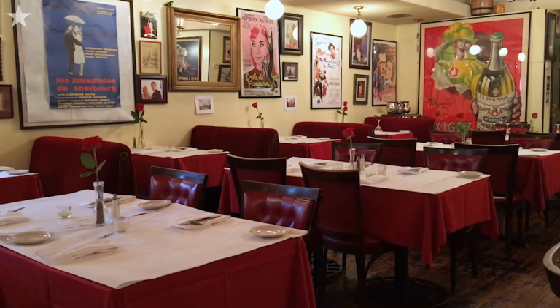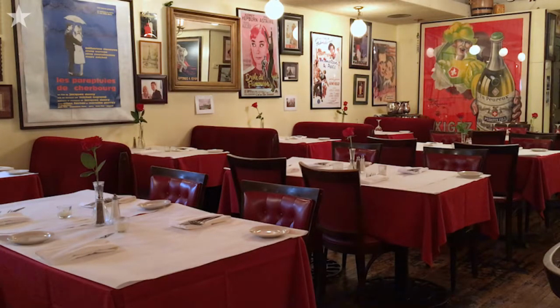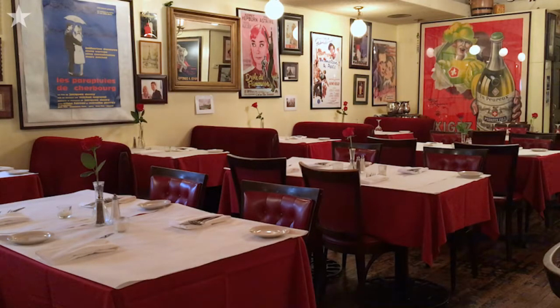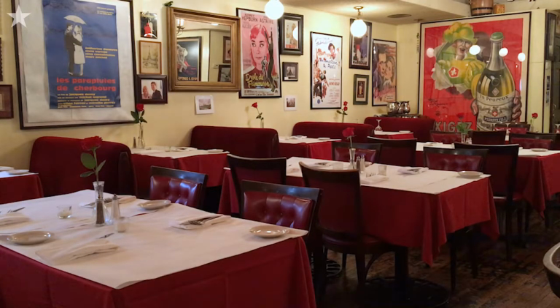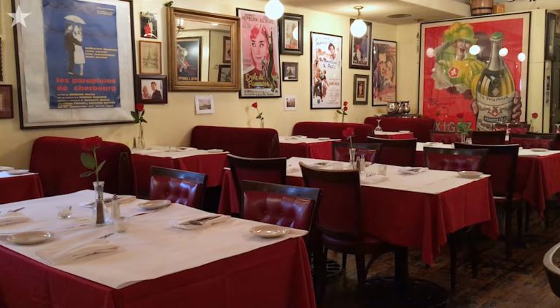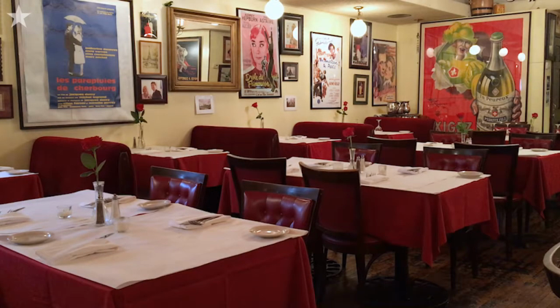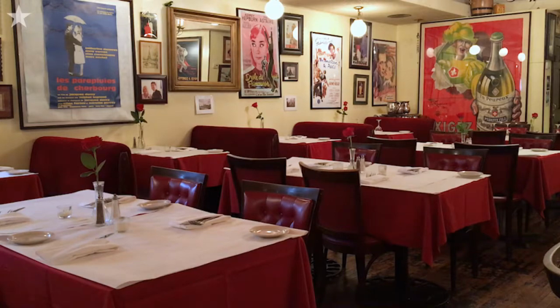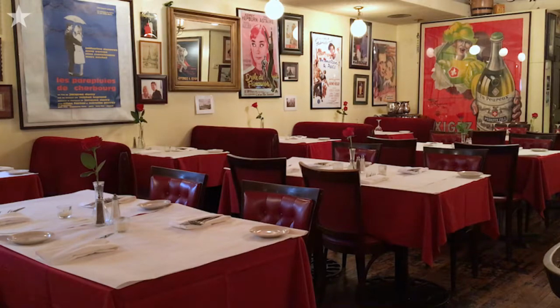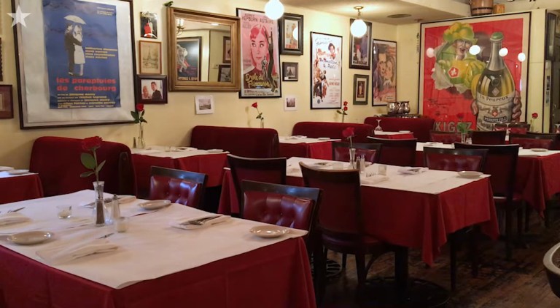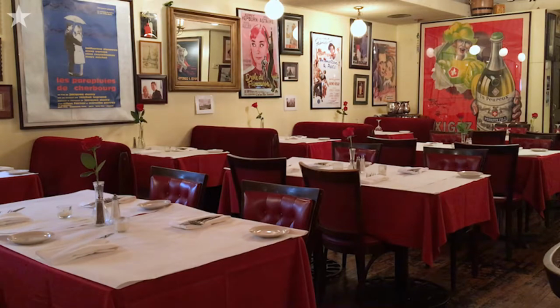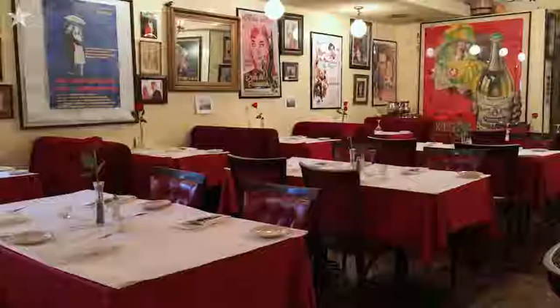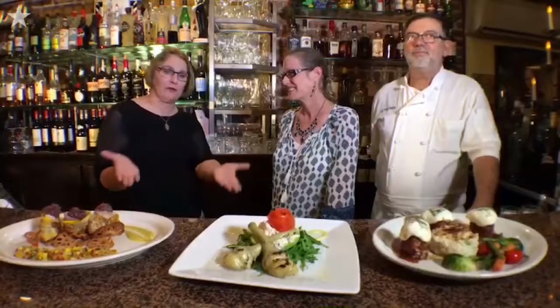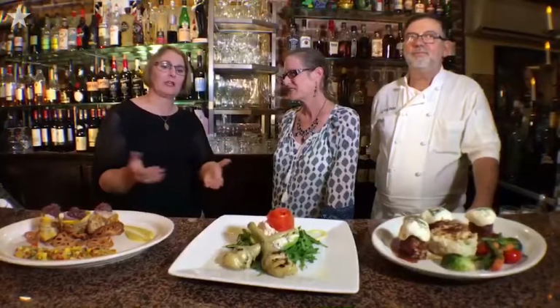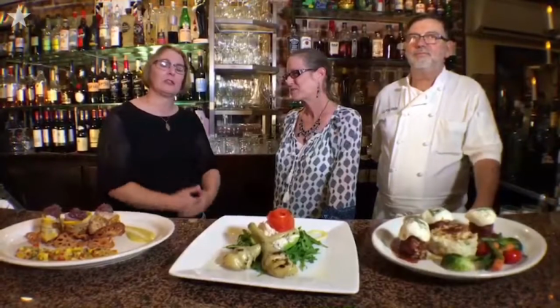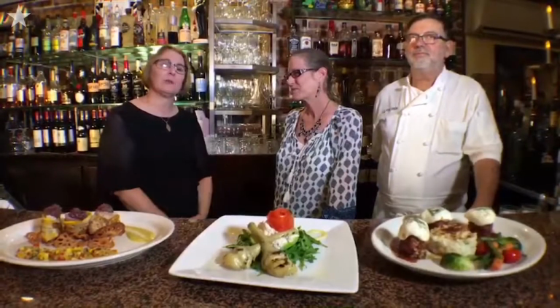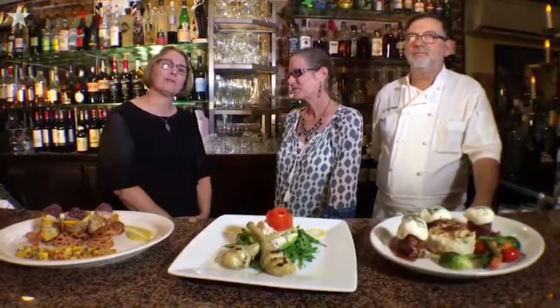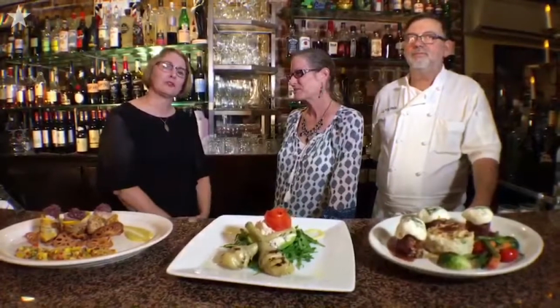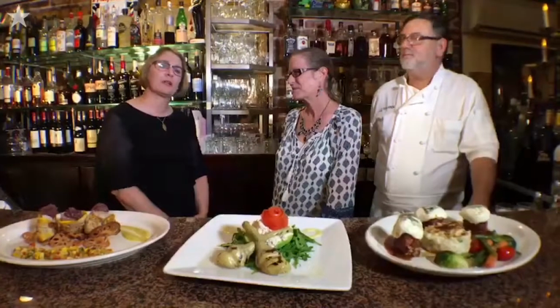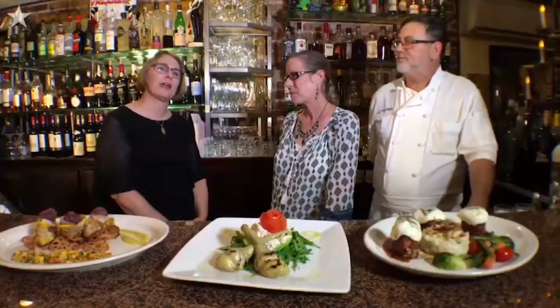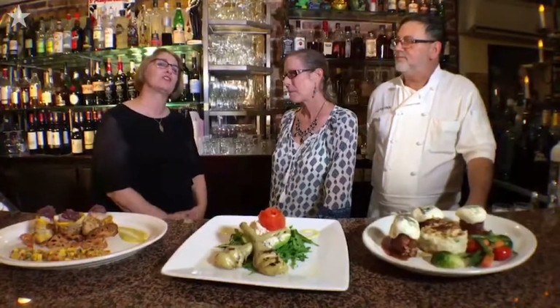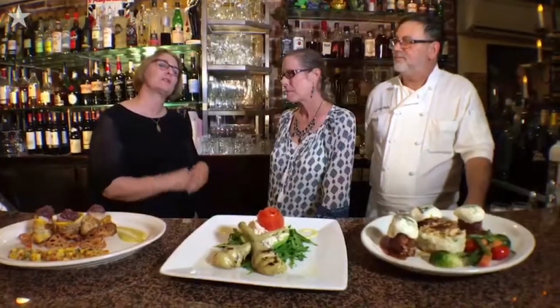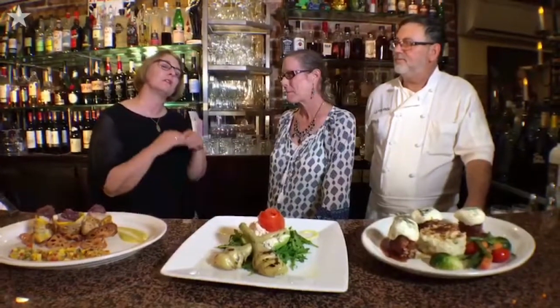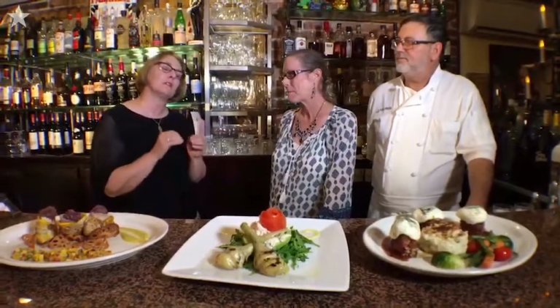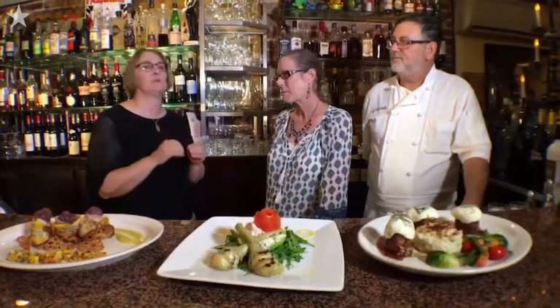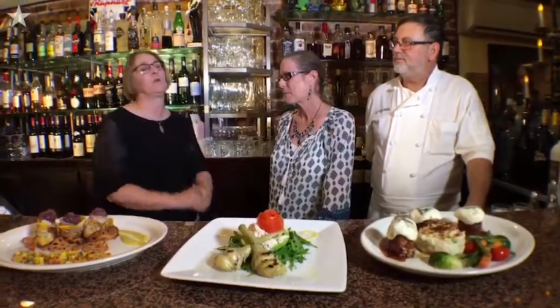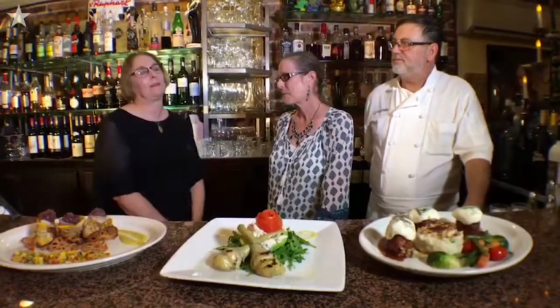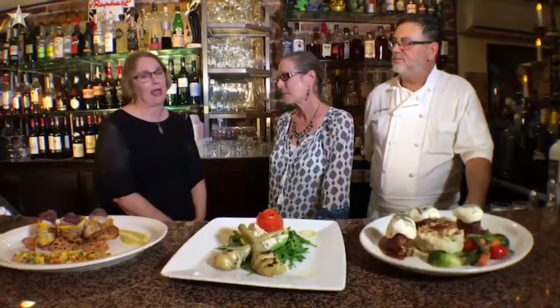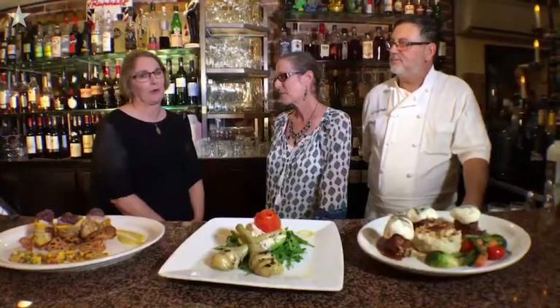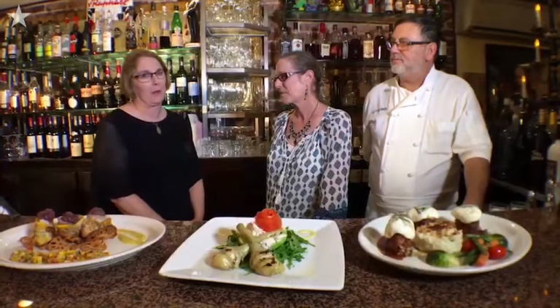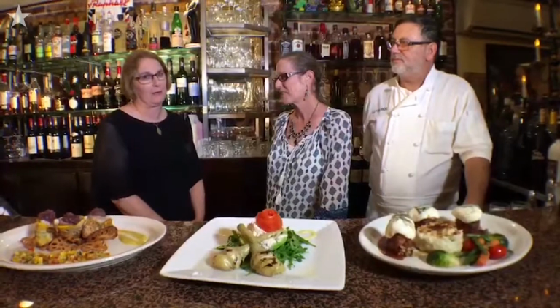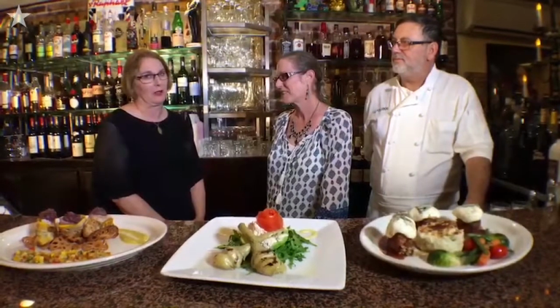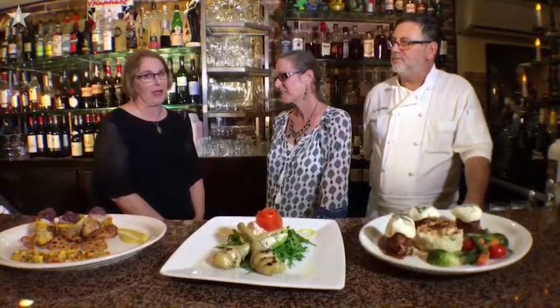We're going to talk a little bit more about the history and about the food that you see here, but first we're going to take just a little glimpse at what the cabaret might be all about.